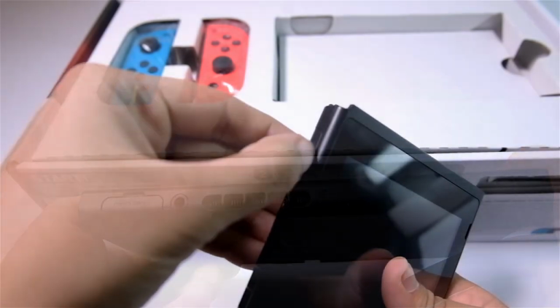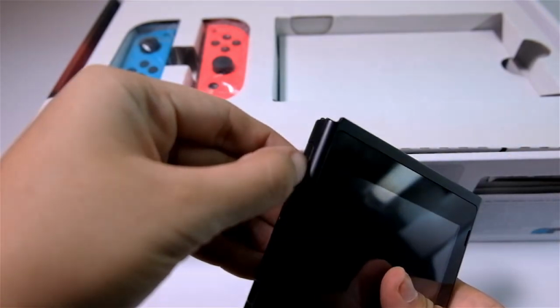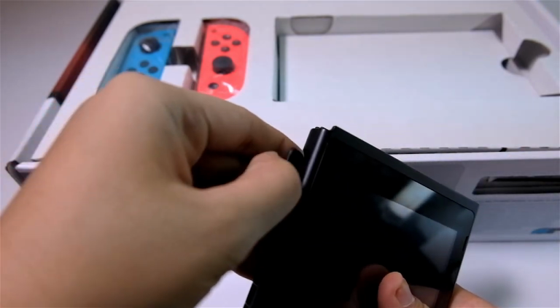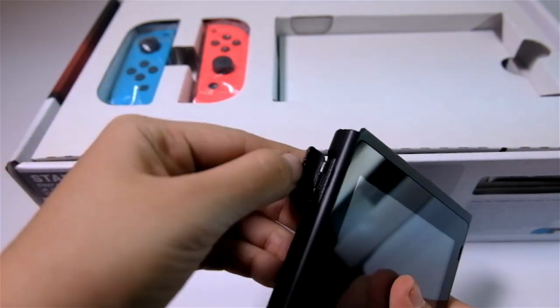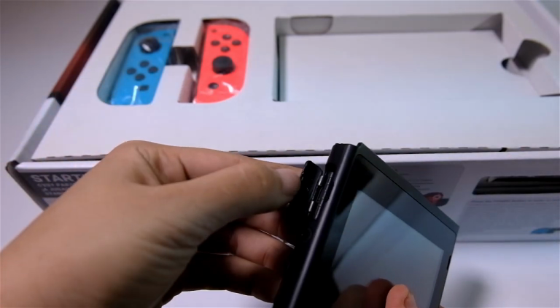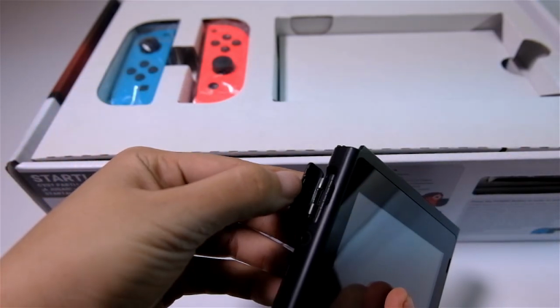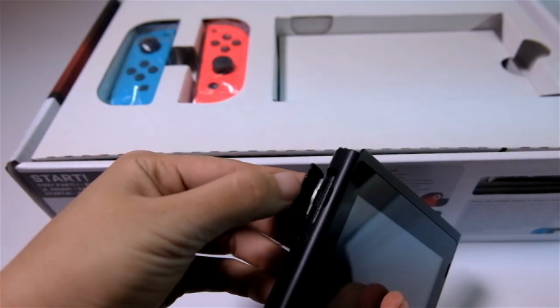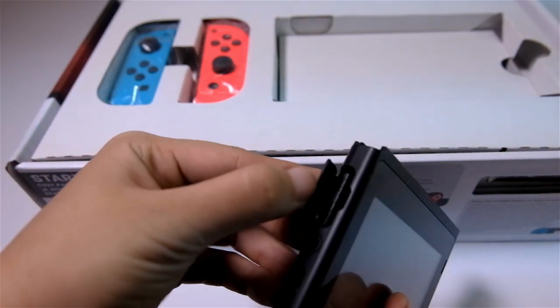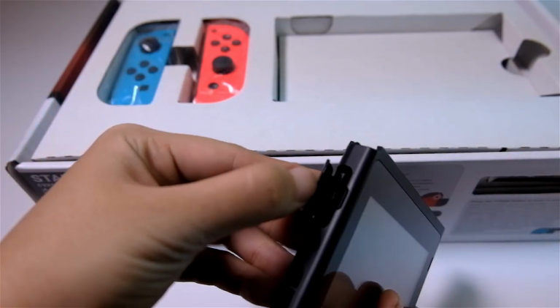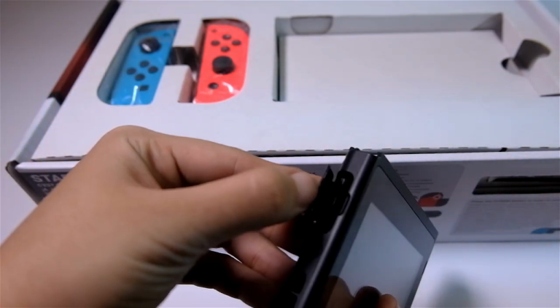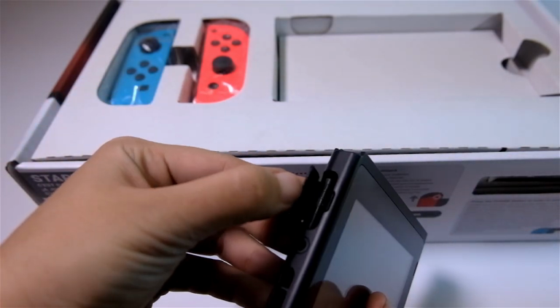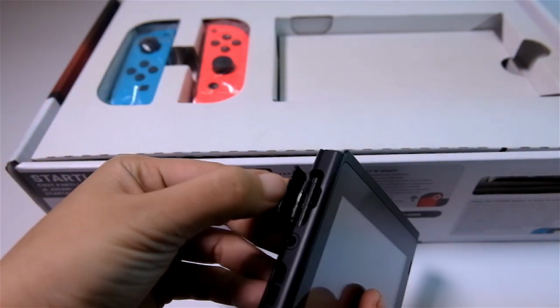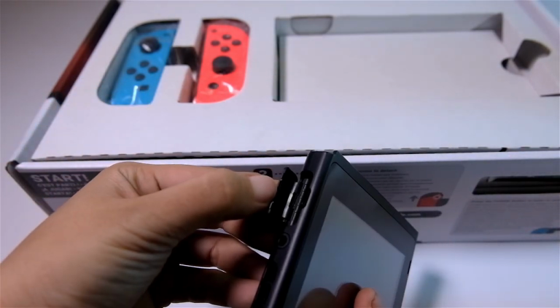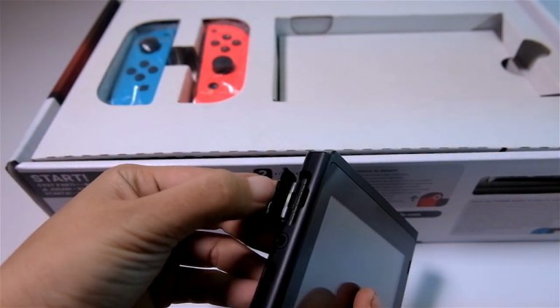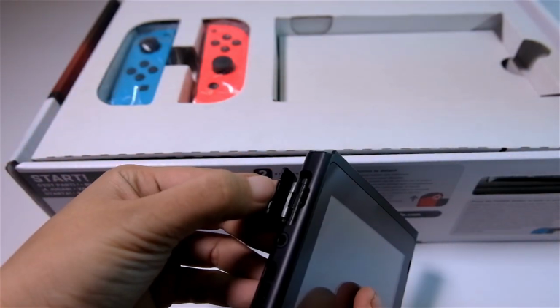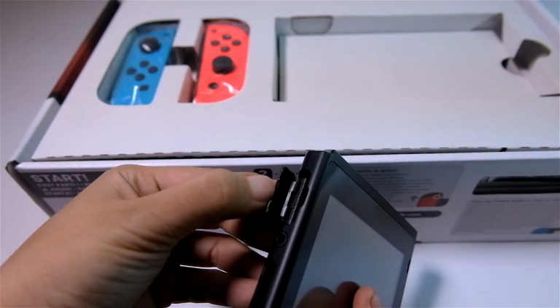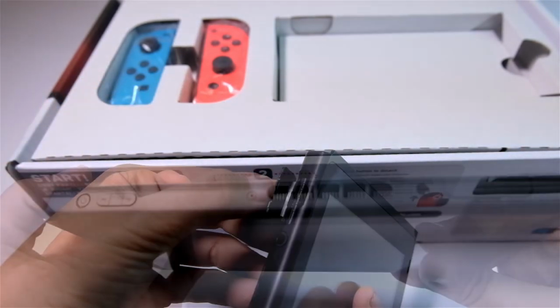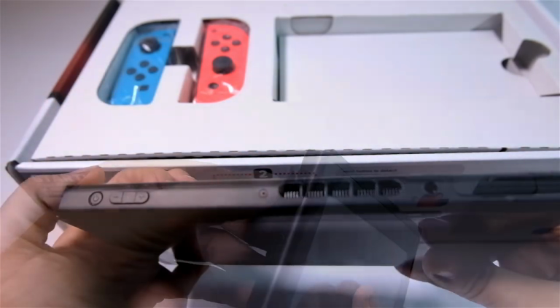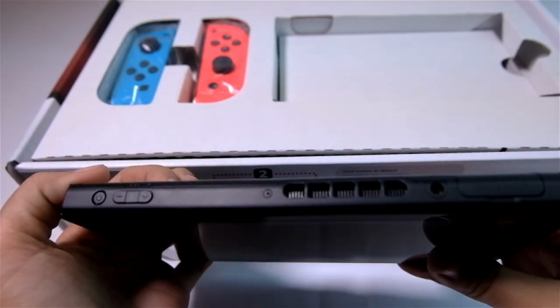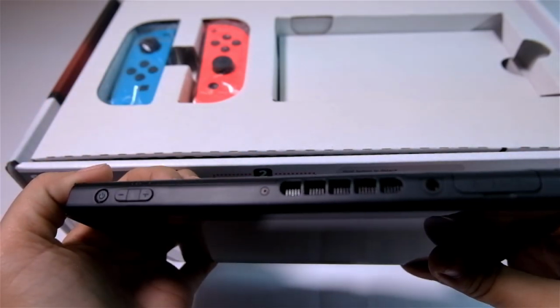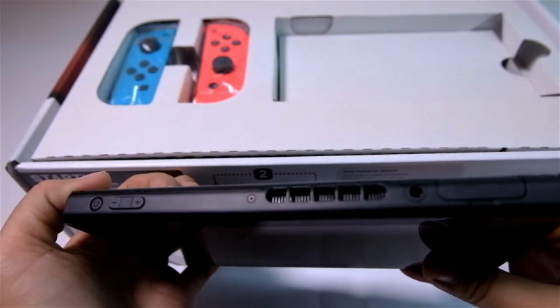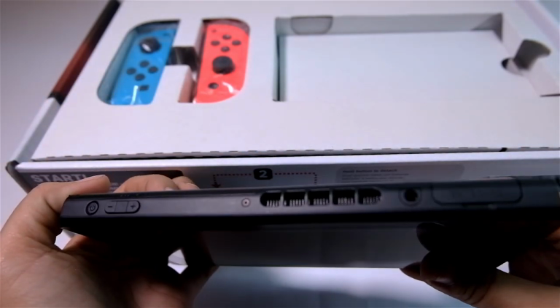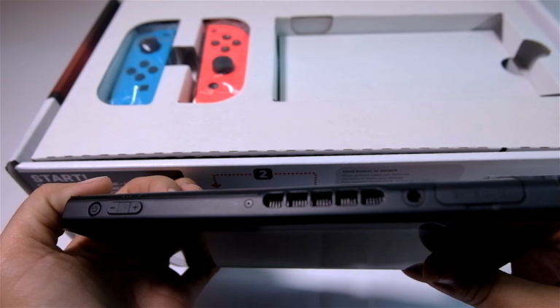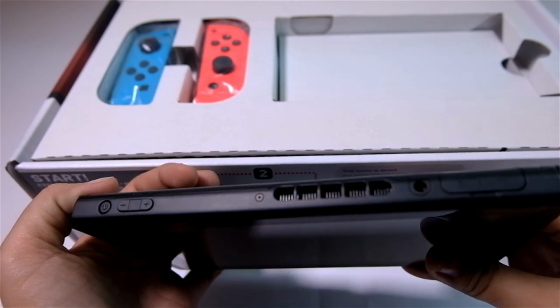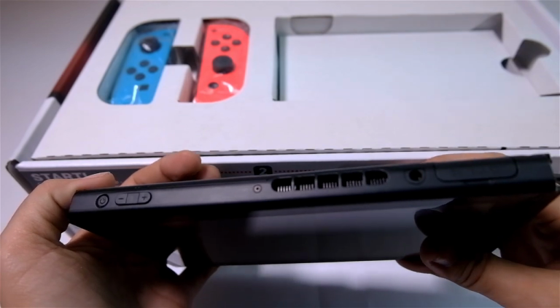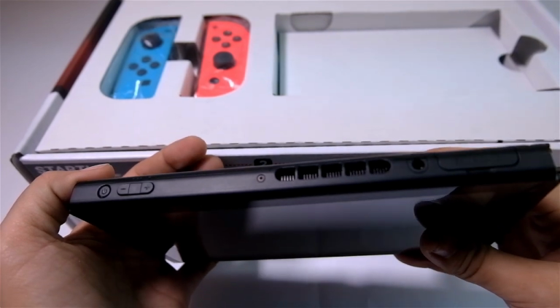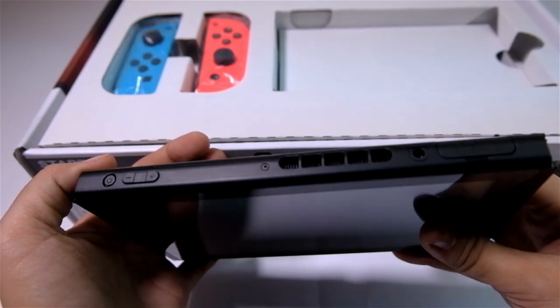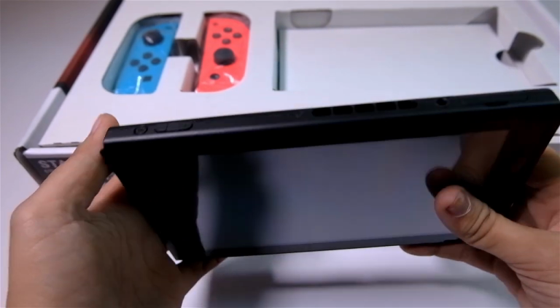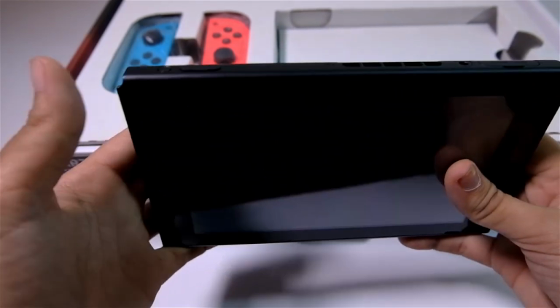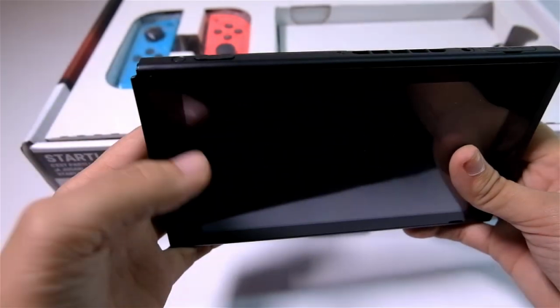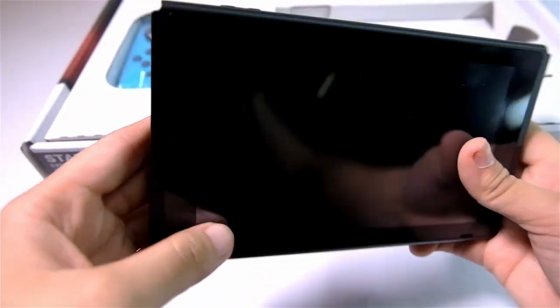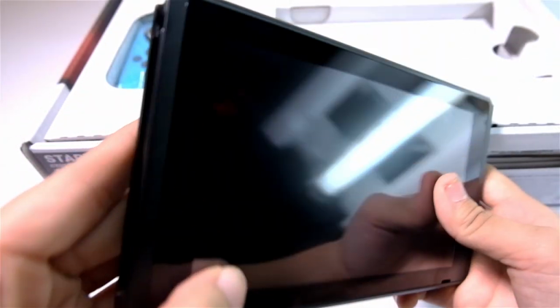On the top is where you'll see most of its buttons and slots. For example, there's a game card slot to put the cartridges in, a power button, and a volume rocker. We'll get to them later.